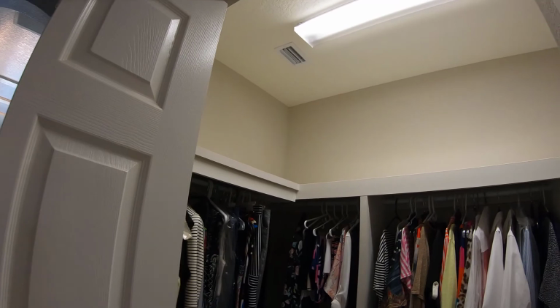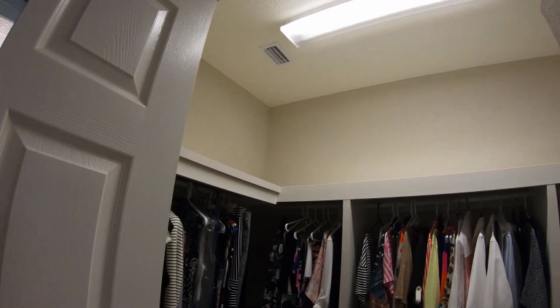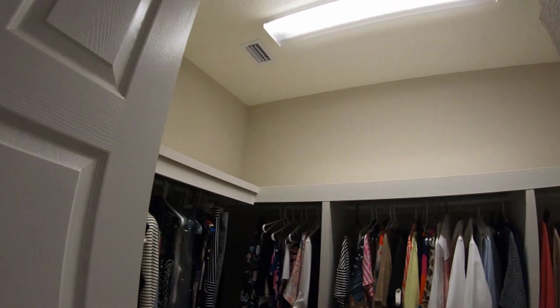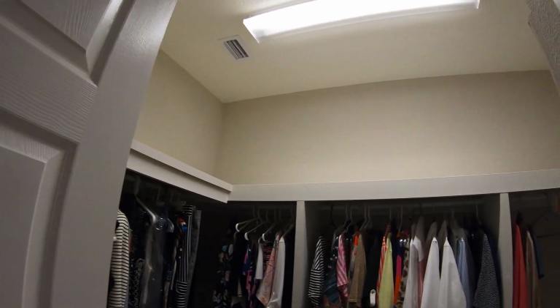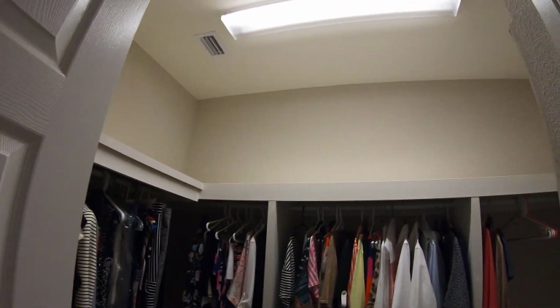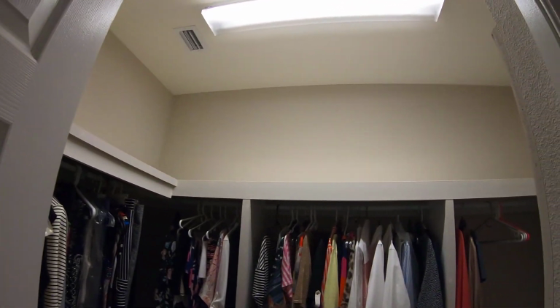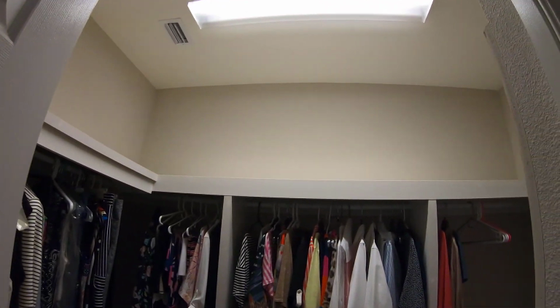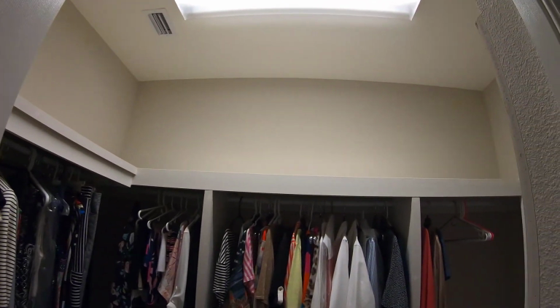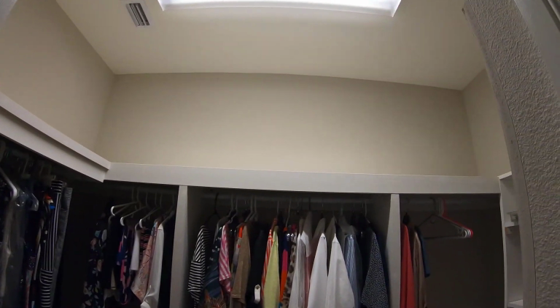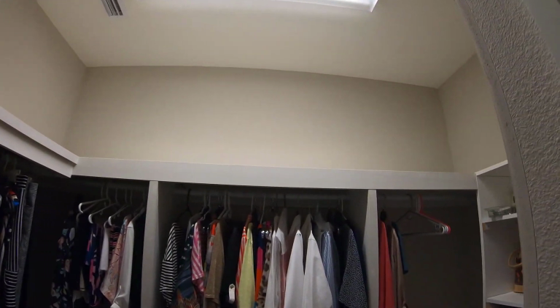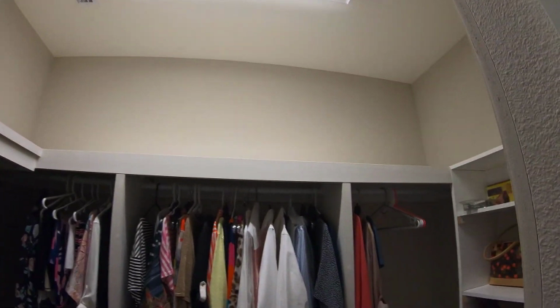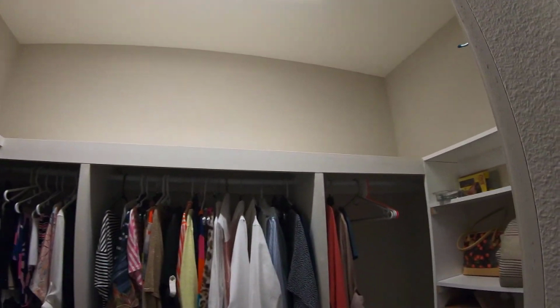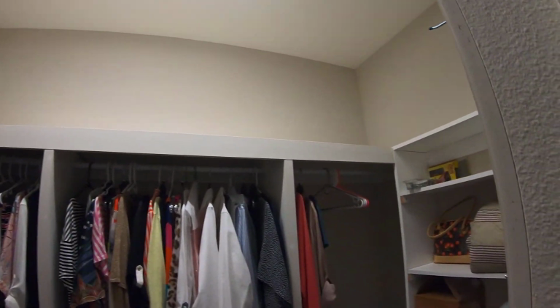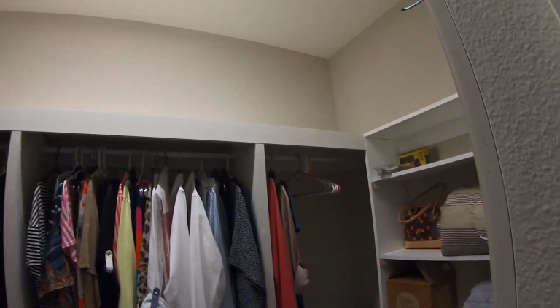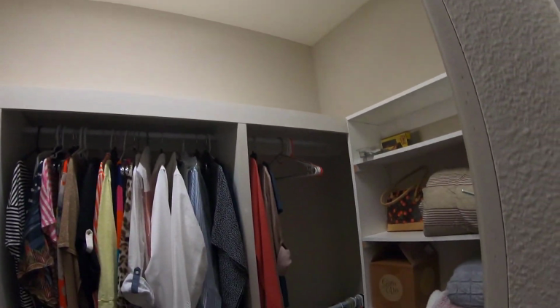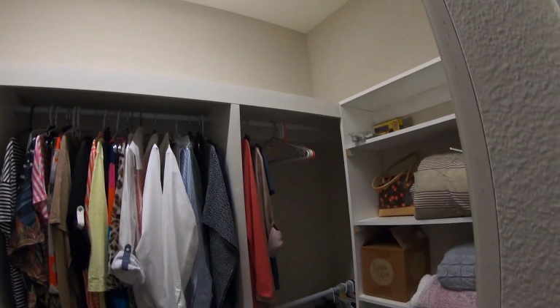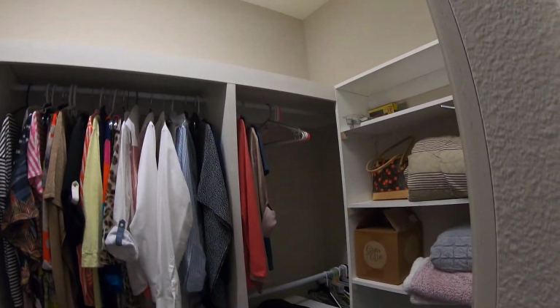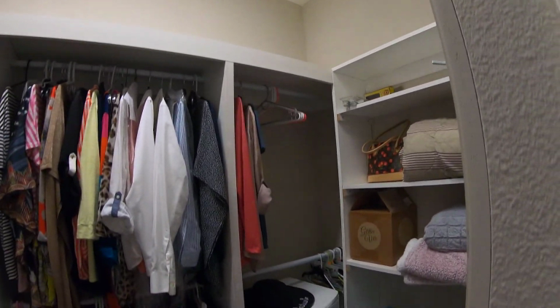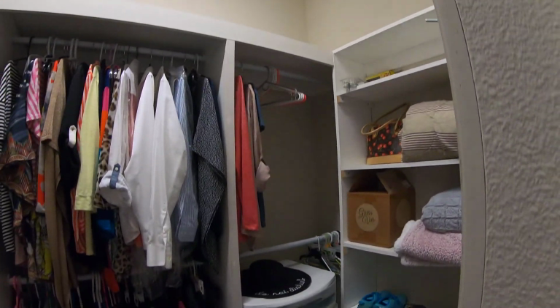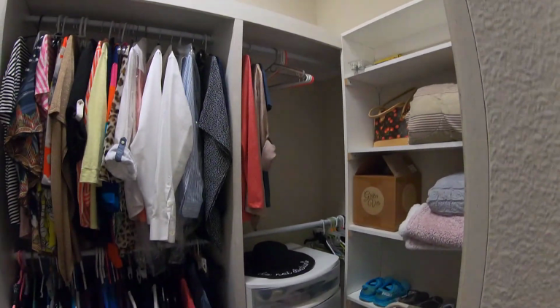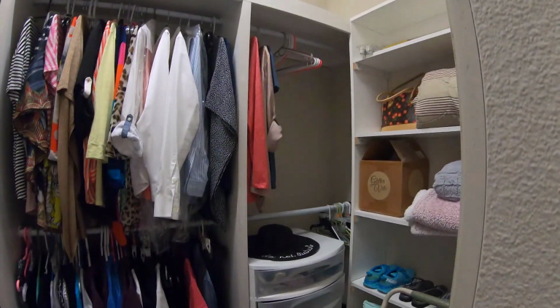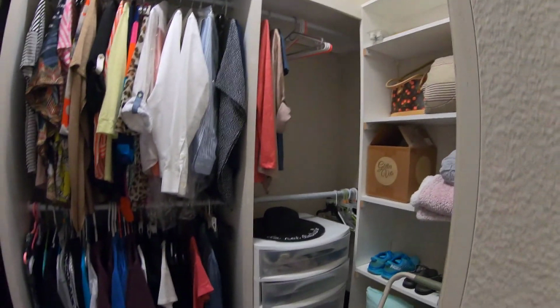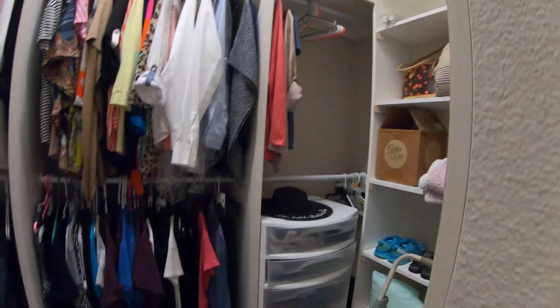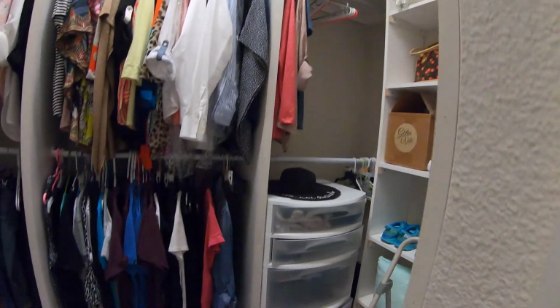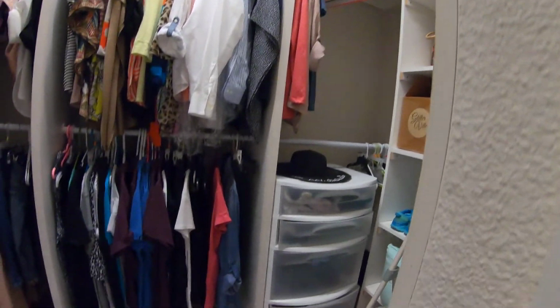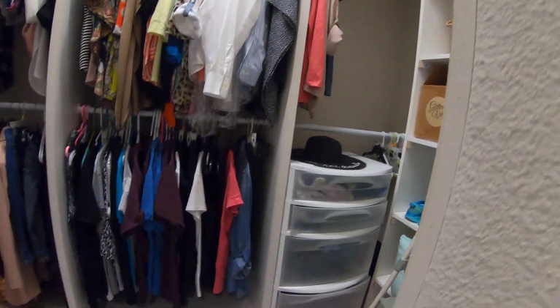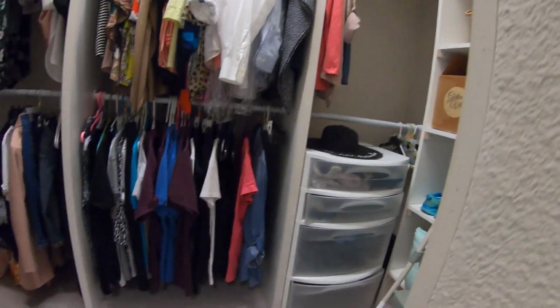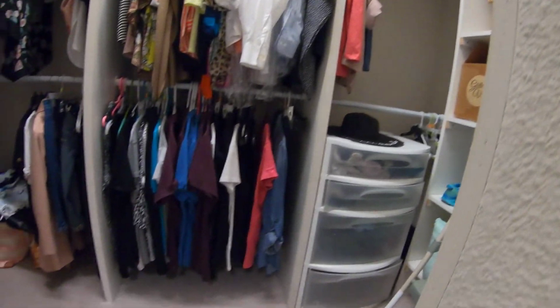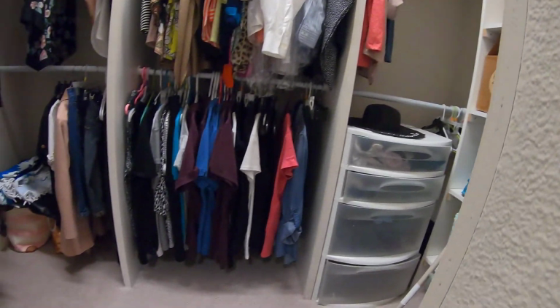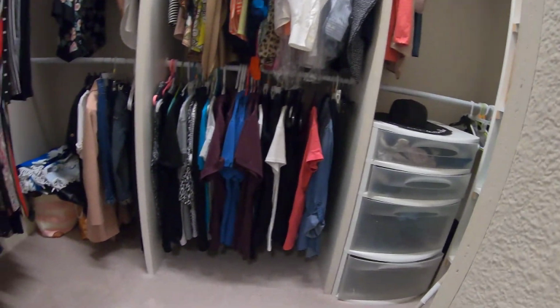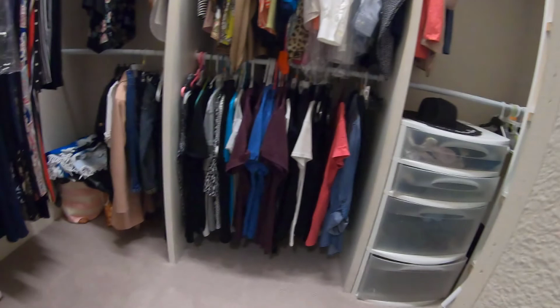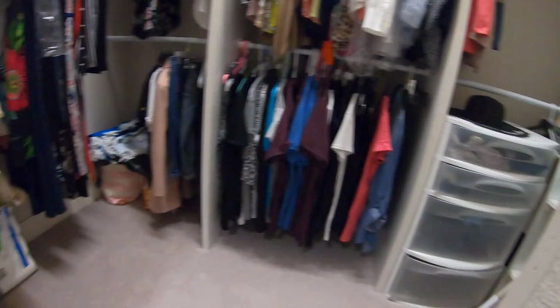The his and her walk-in closets with wall organizers help keep you organized and neat.